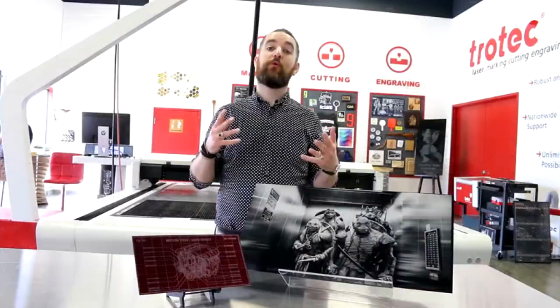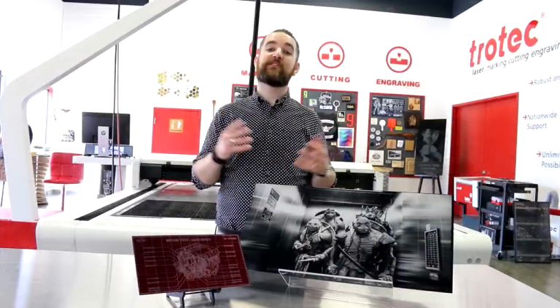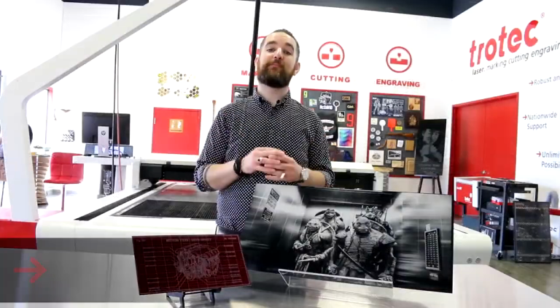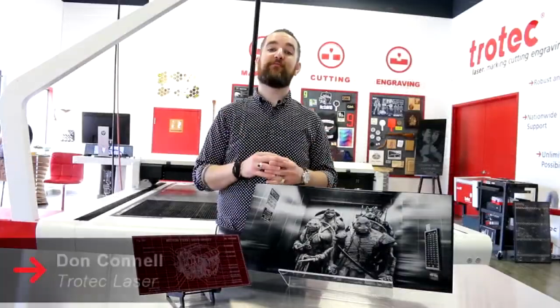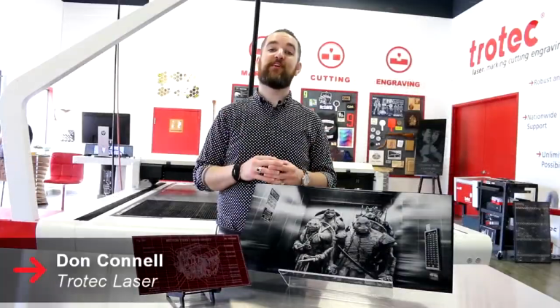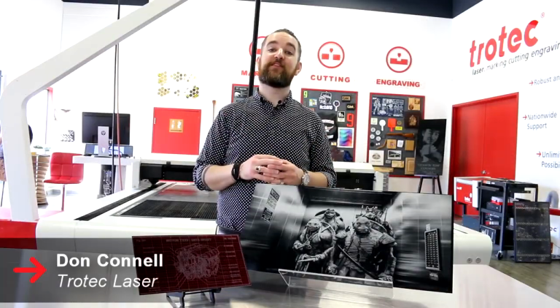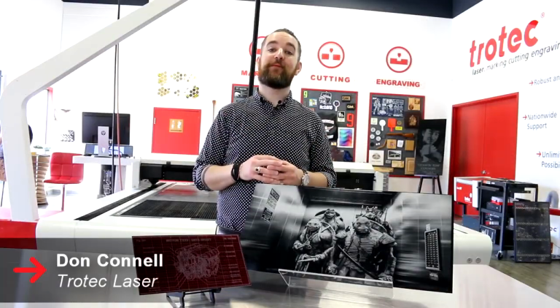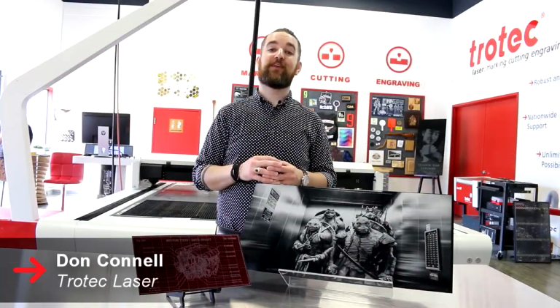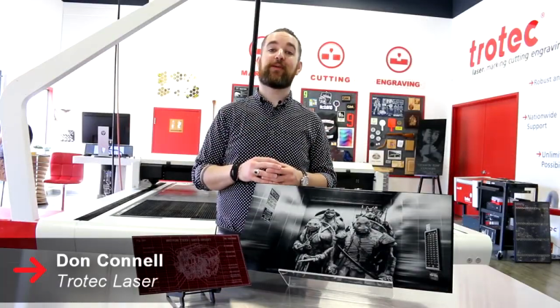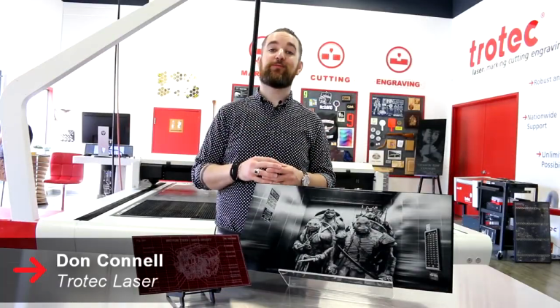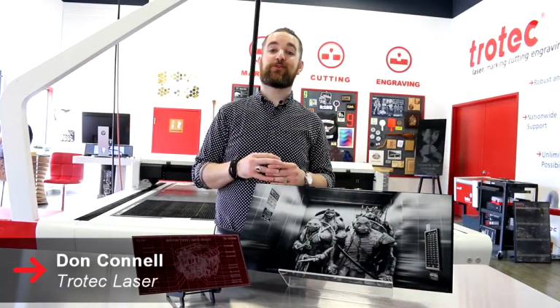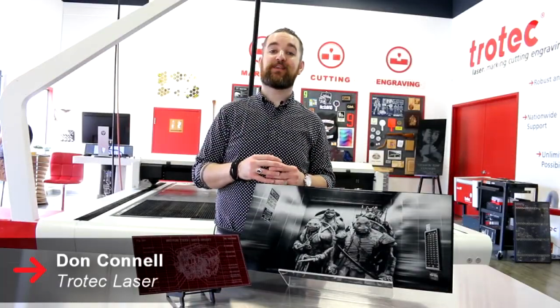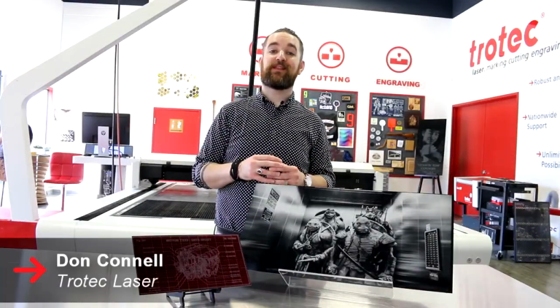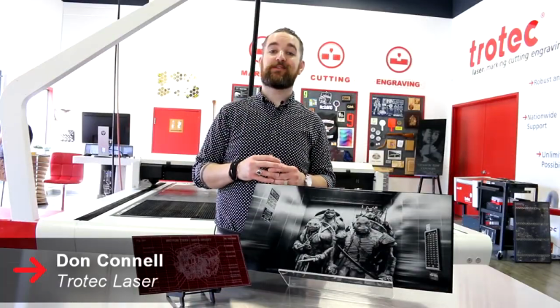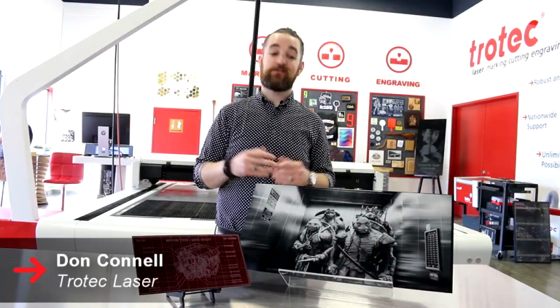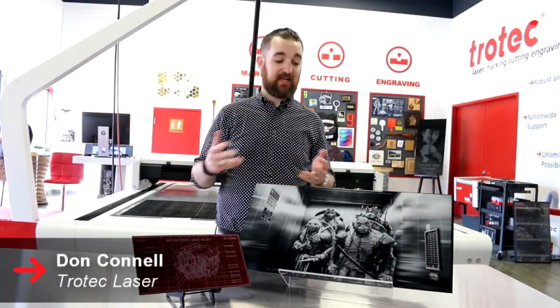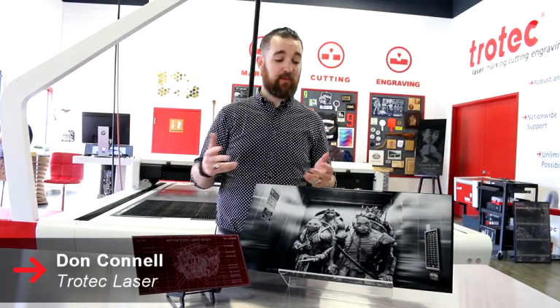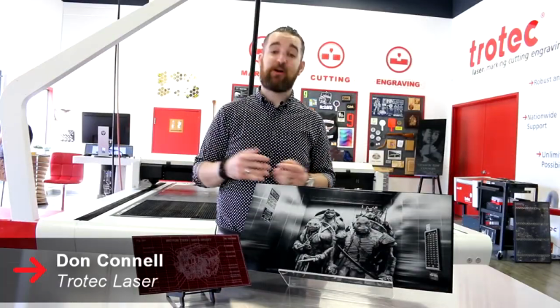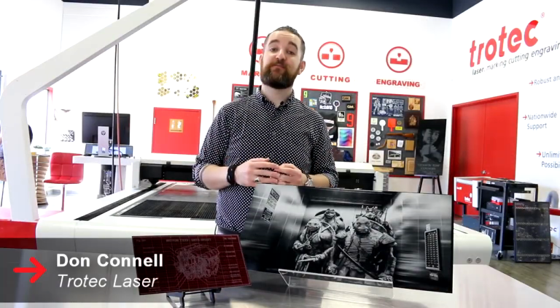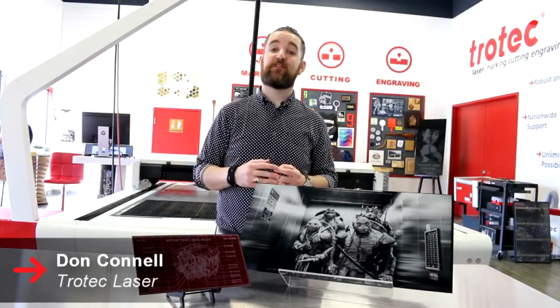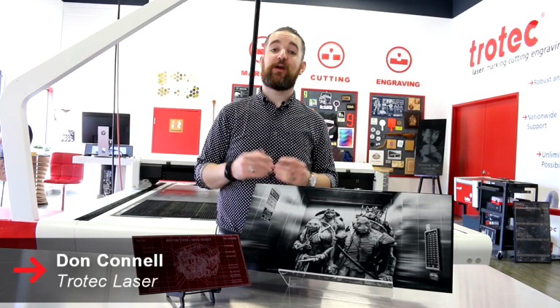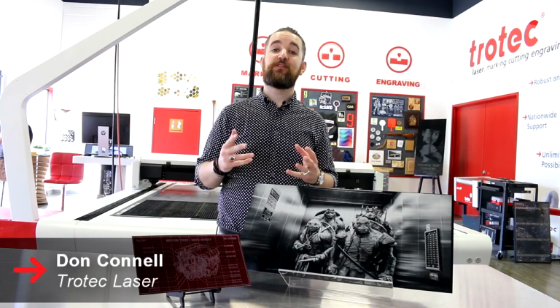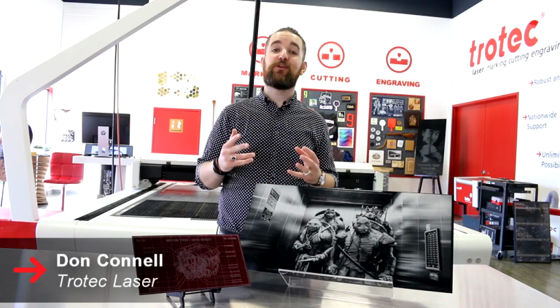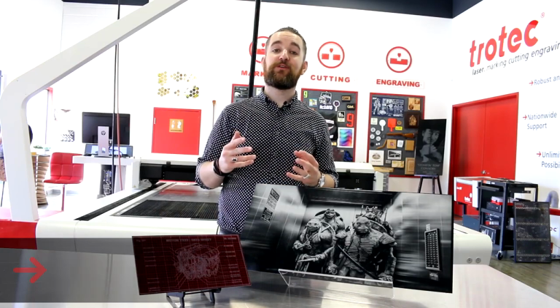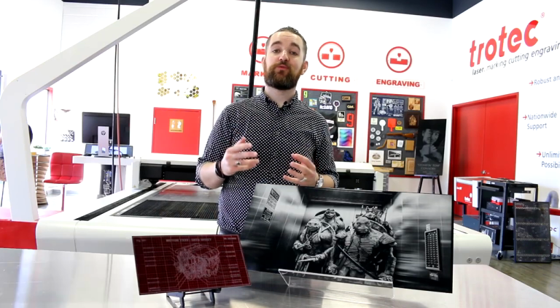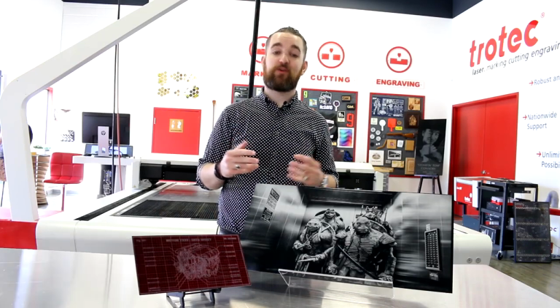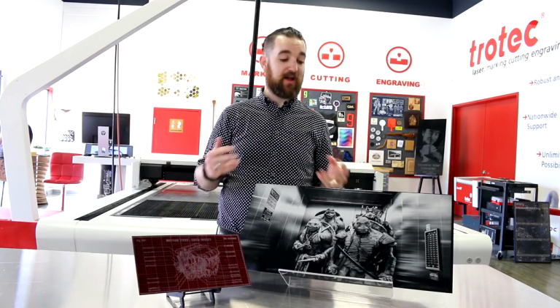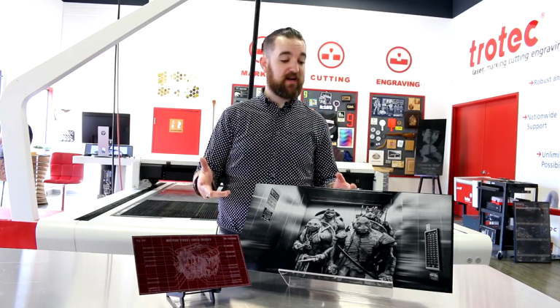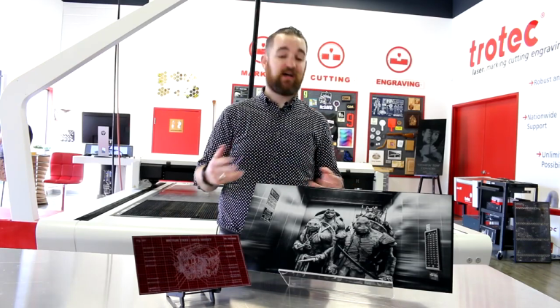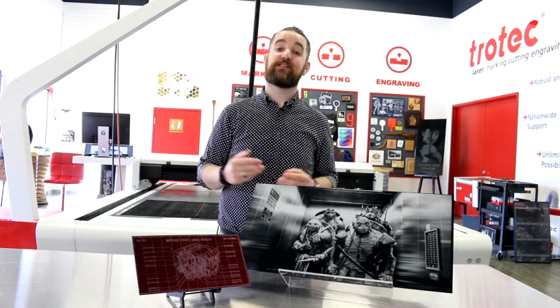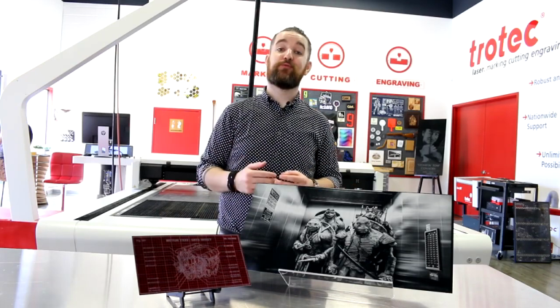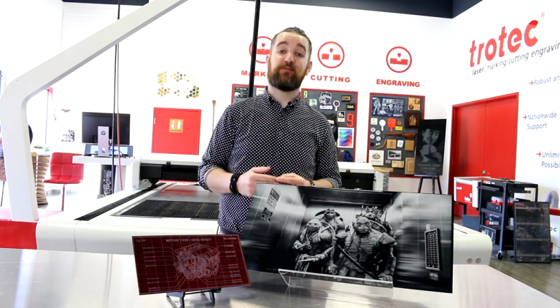What's happening friends? Don back here again with Trotec Laser. Today we wanted to feature everything you can do with our anodized aluminum.